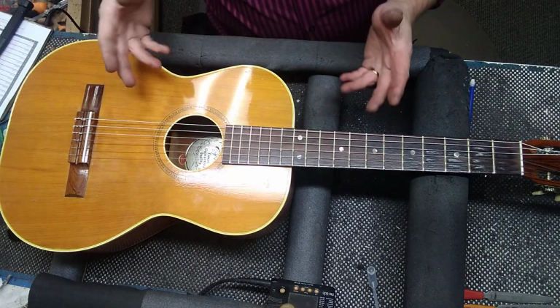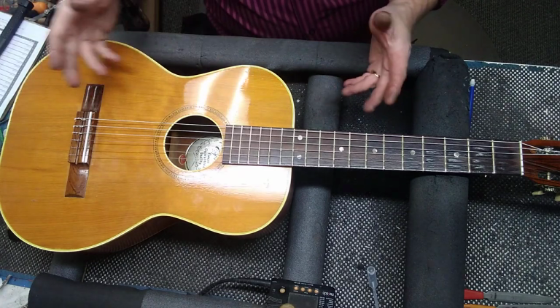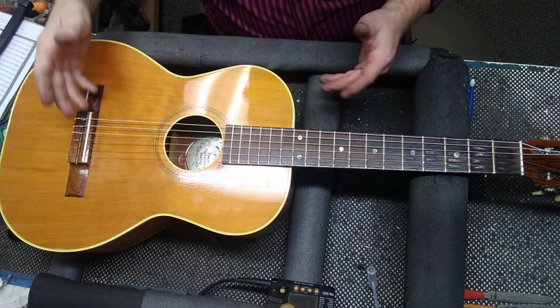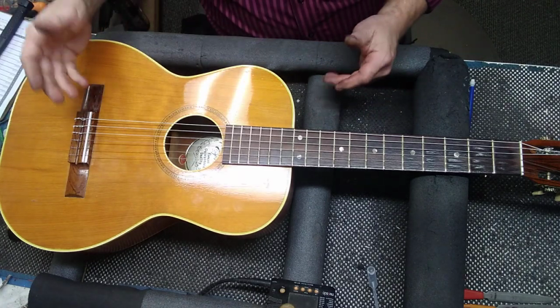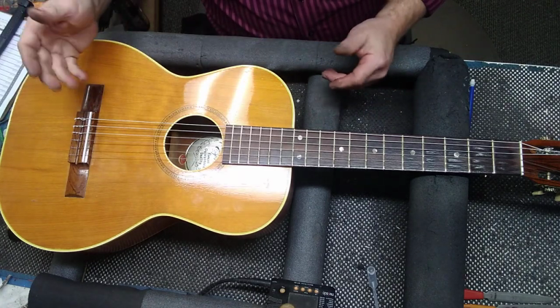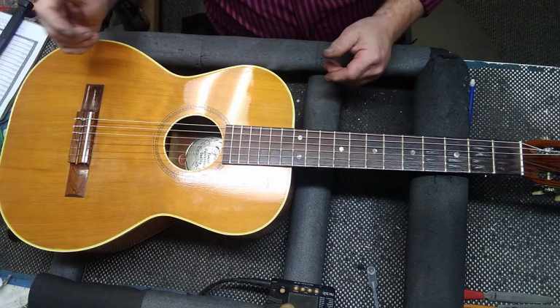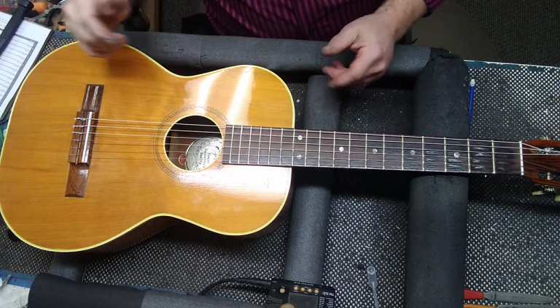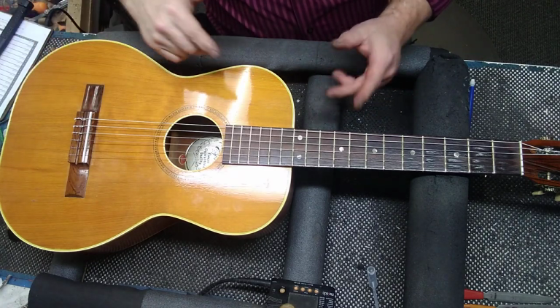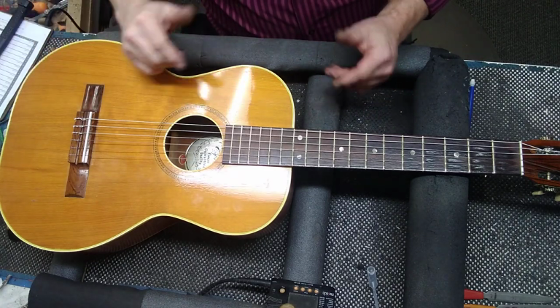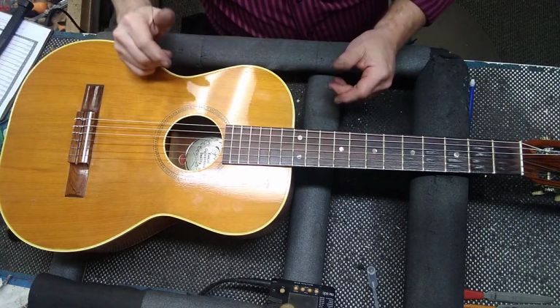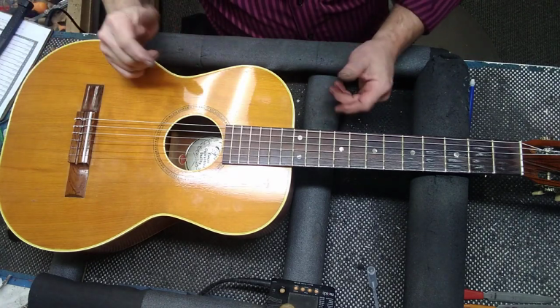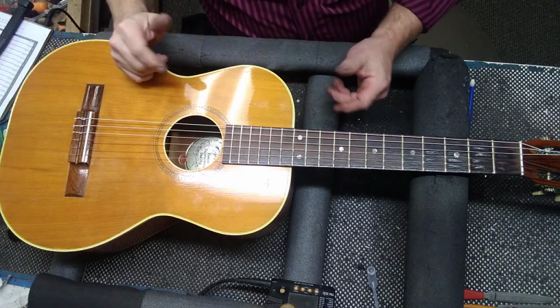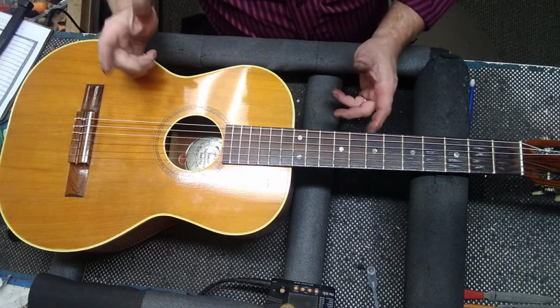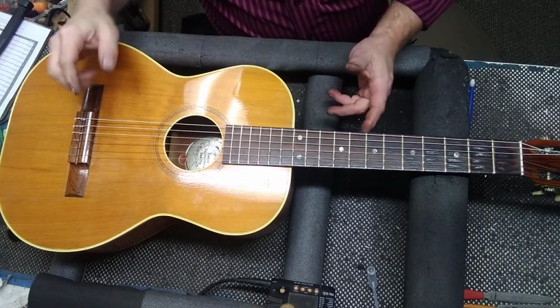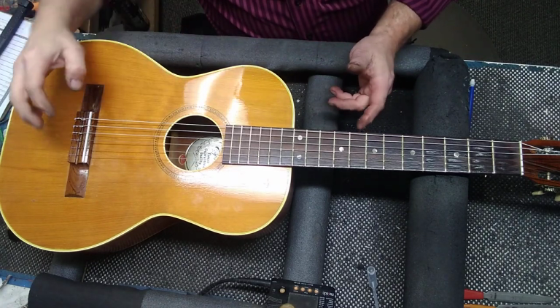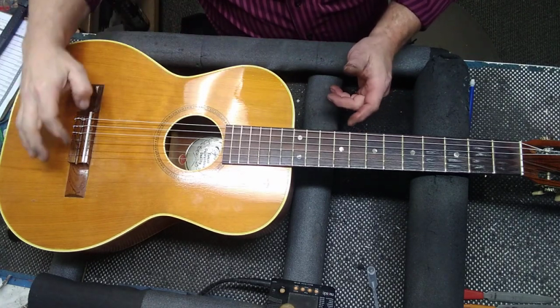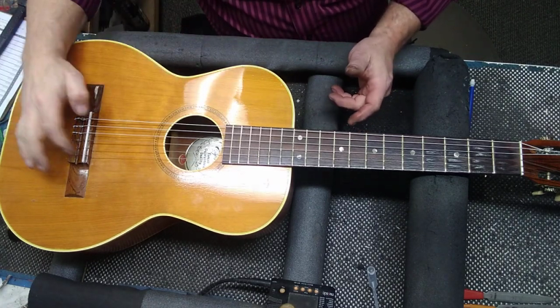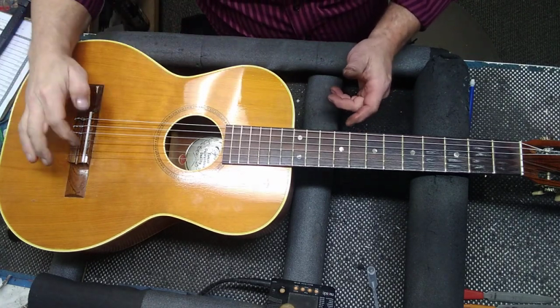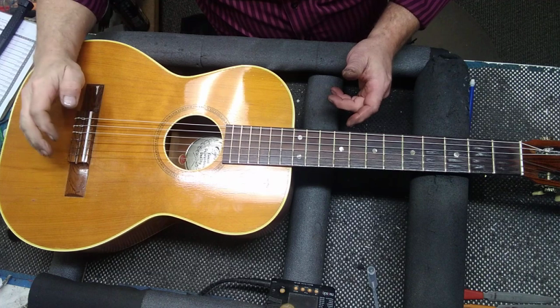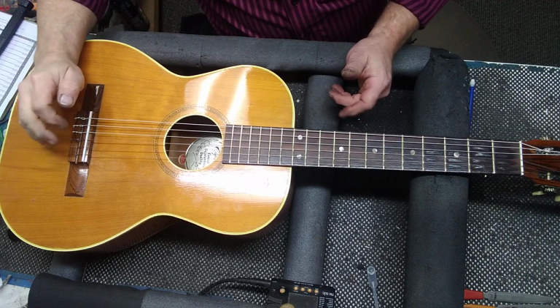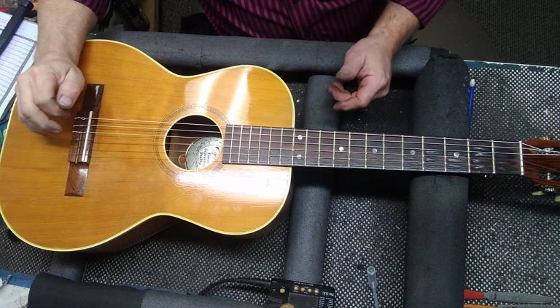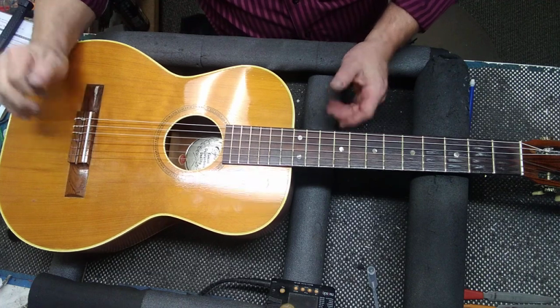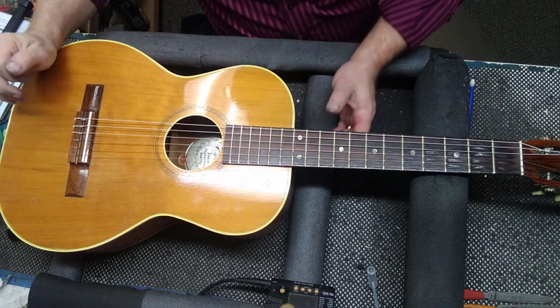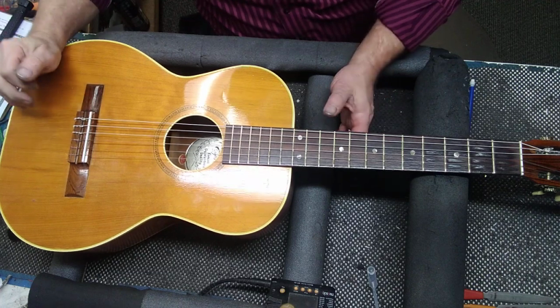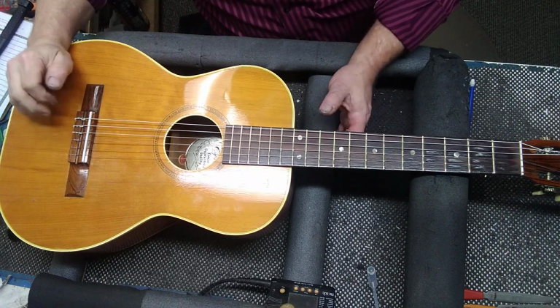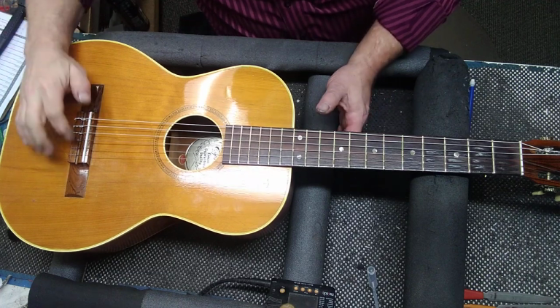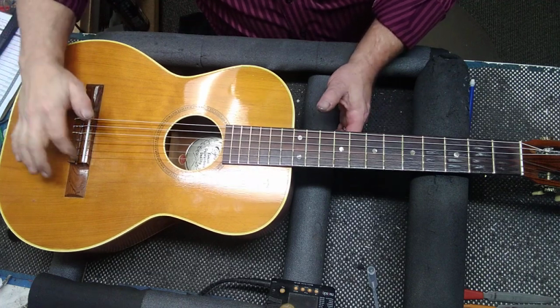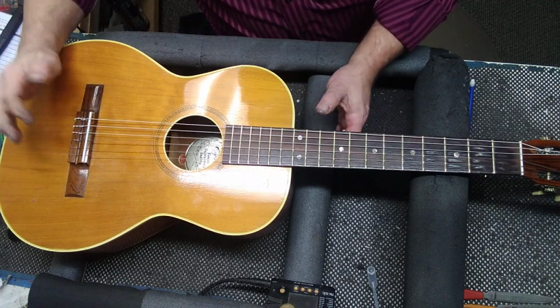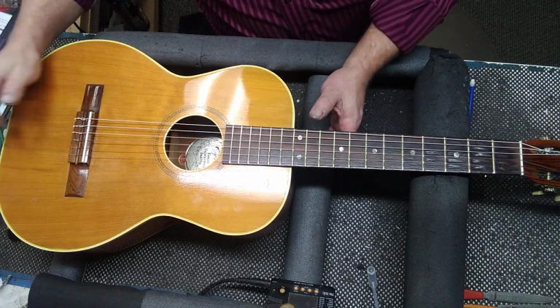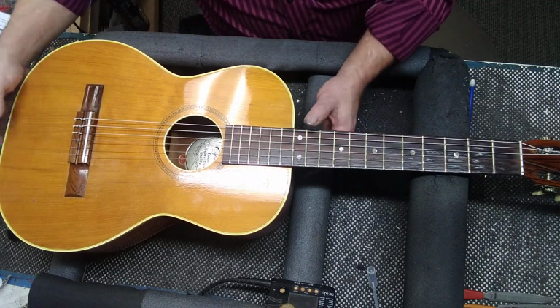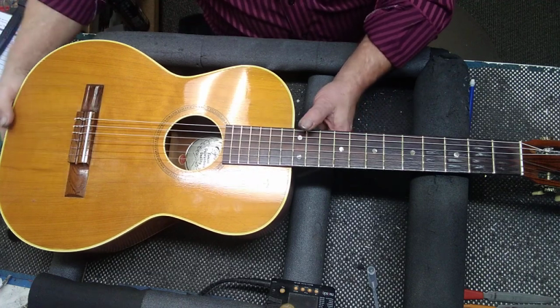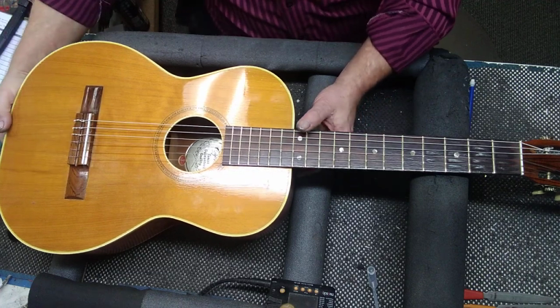Here's the one I just put the bridge on and did the frets. I decided to lower the action, so I'm going to take the saddle out.